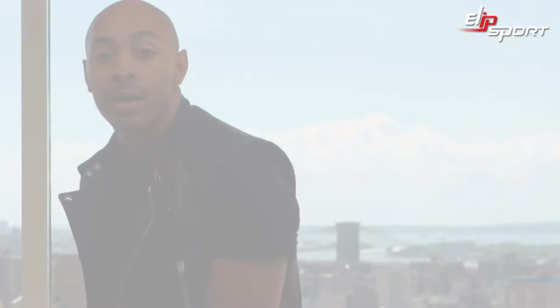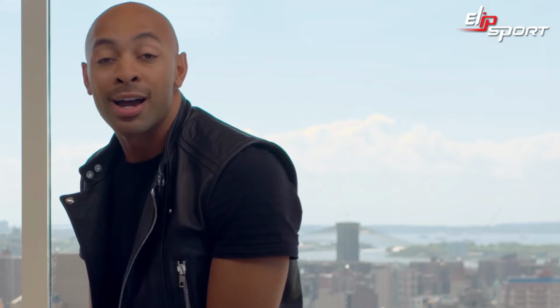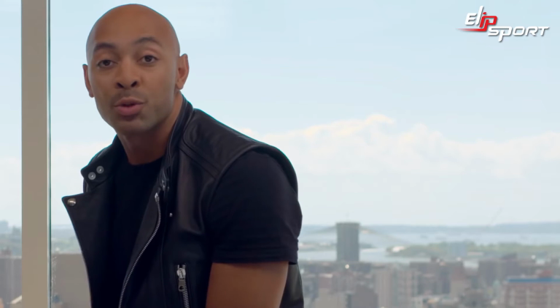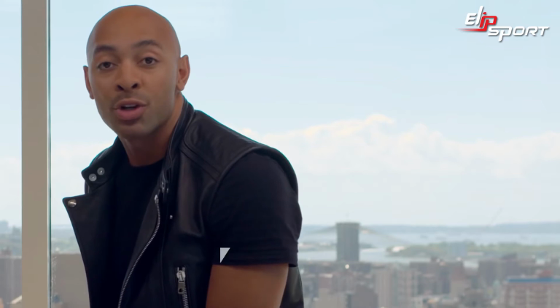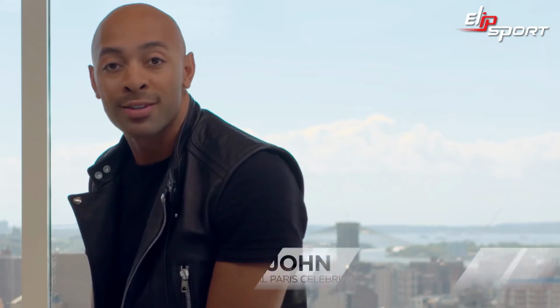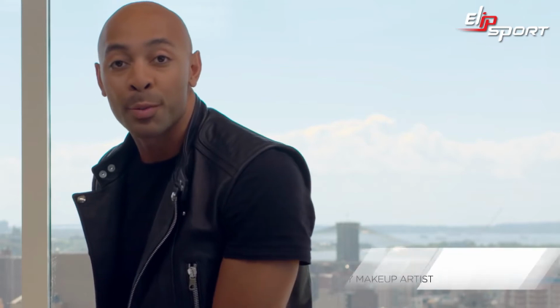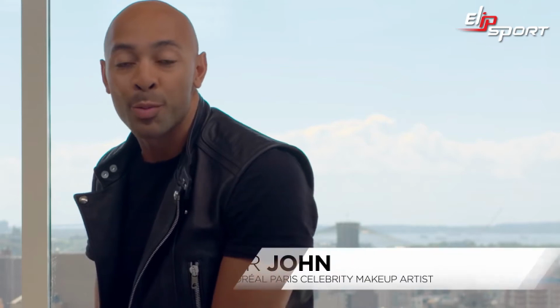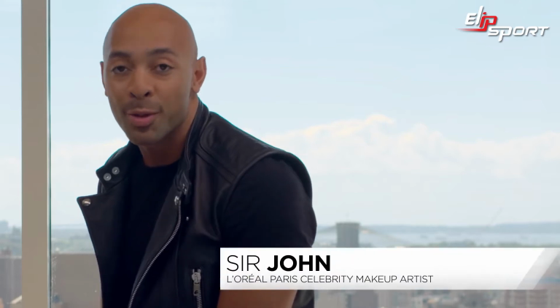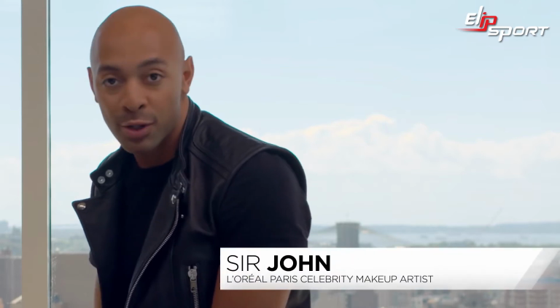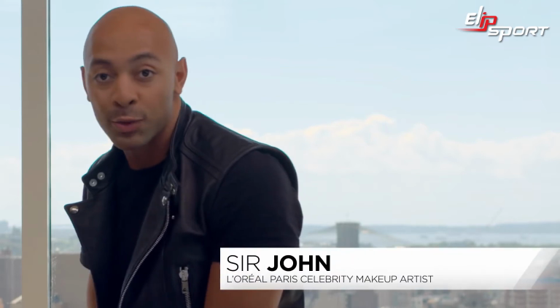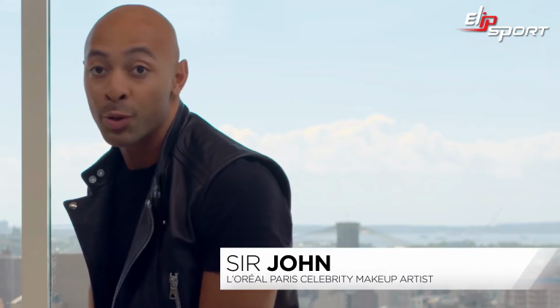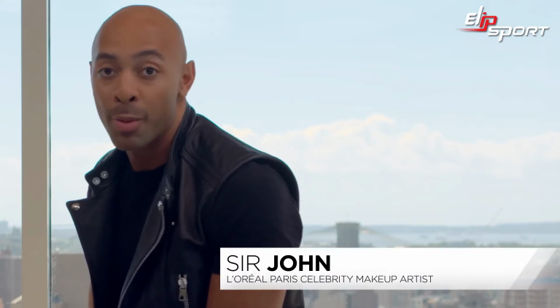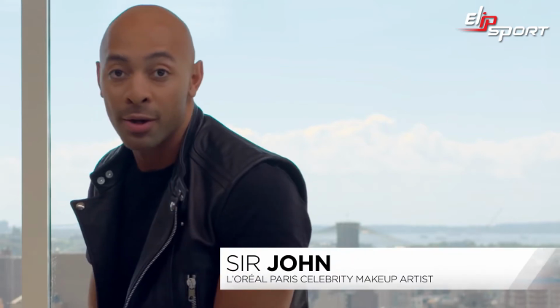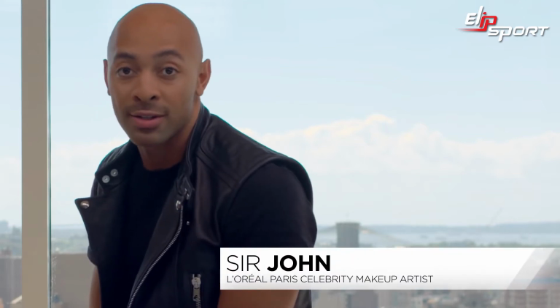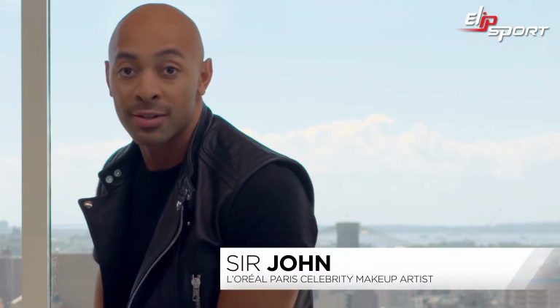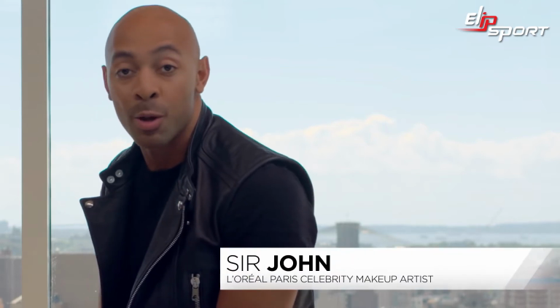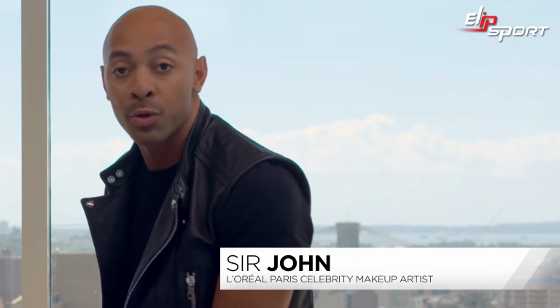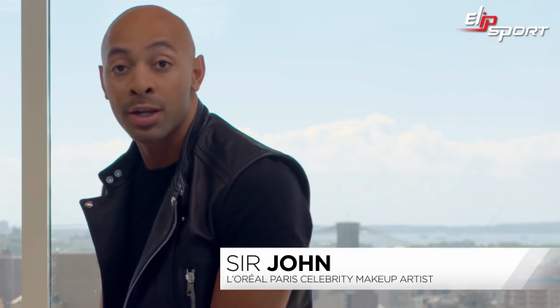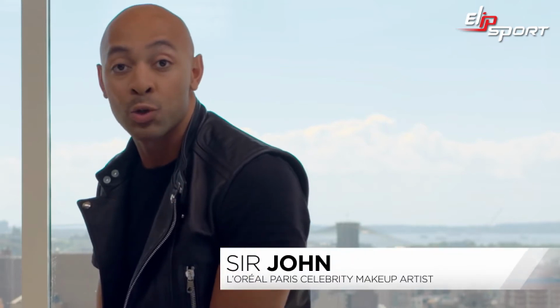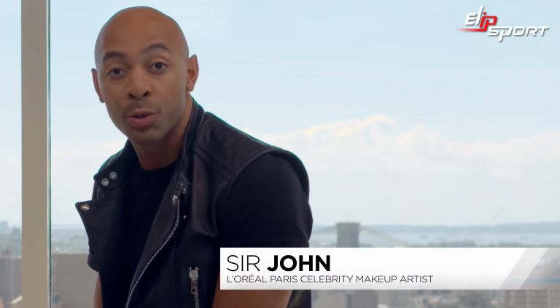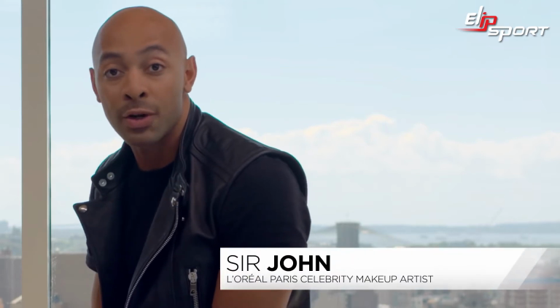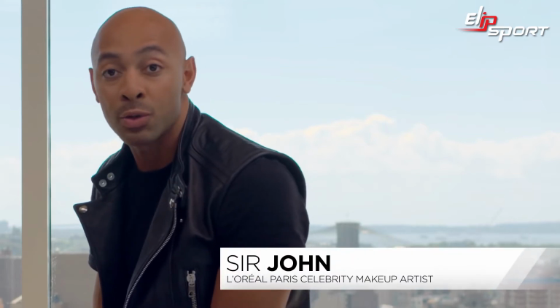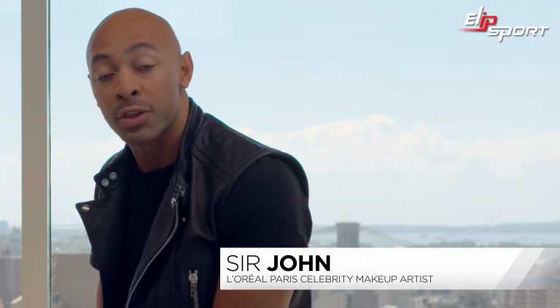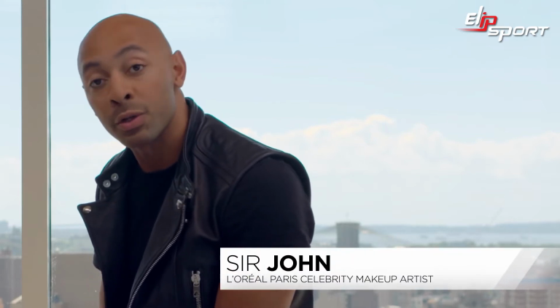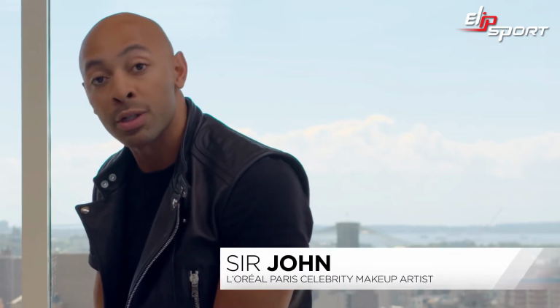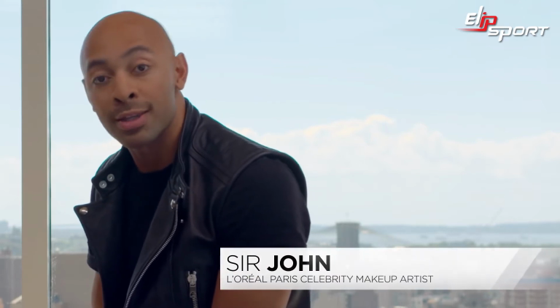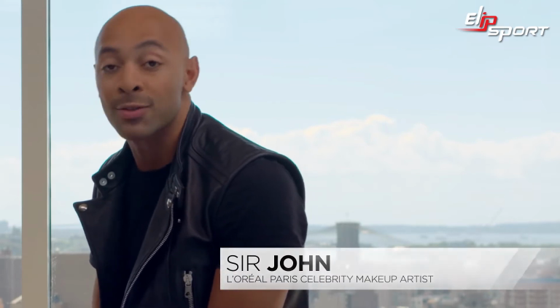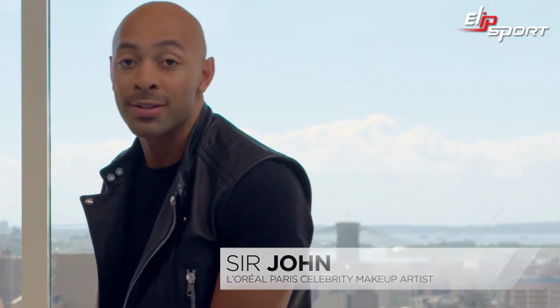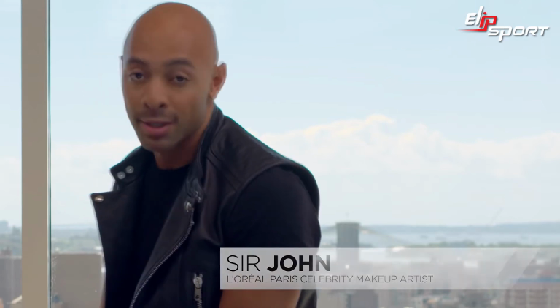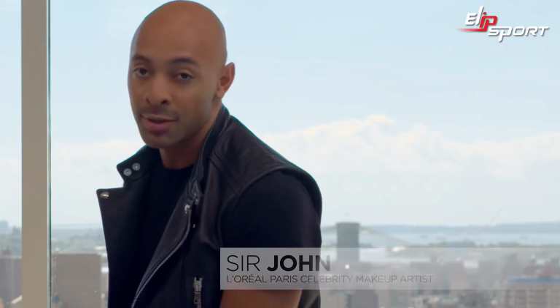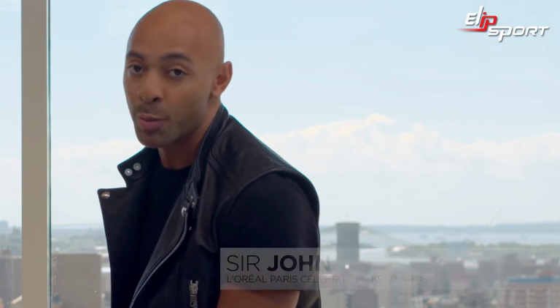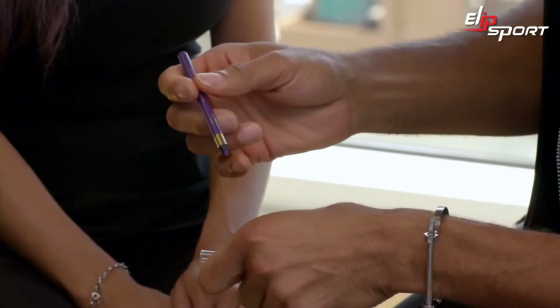Hi, I'm Sir John, celebrity makeup artist for L'Oreal Paris. Today I'll be creating a supernatural, ethereal look that's space alien inspired.